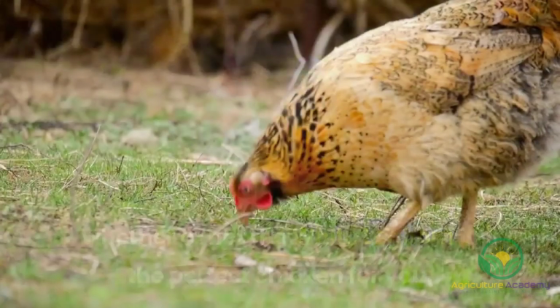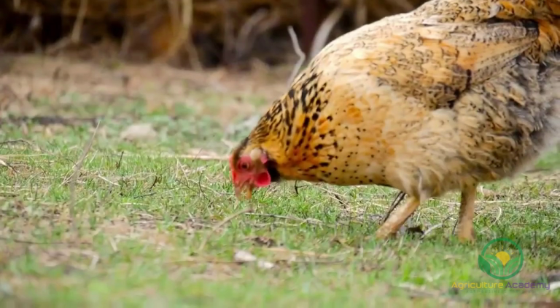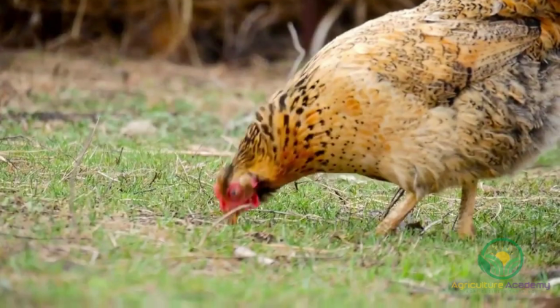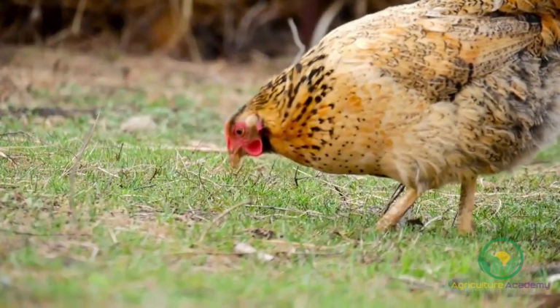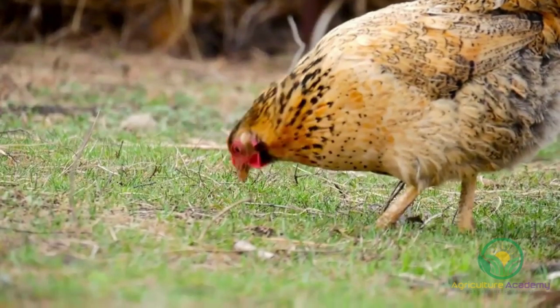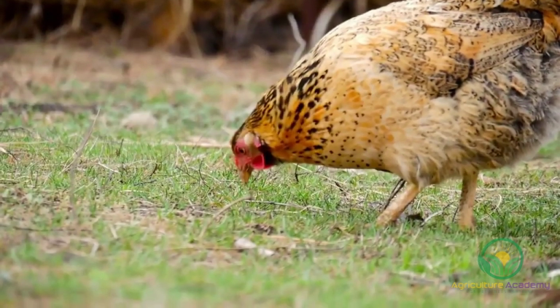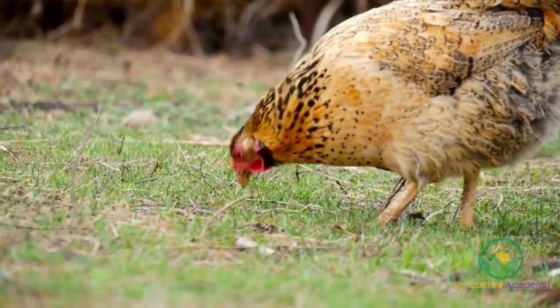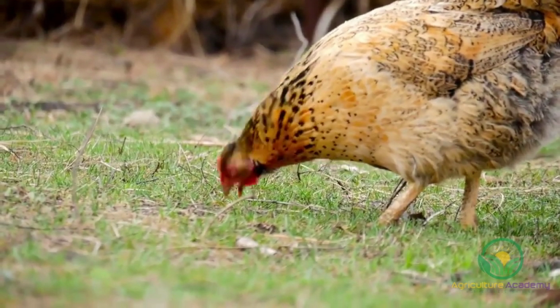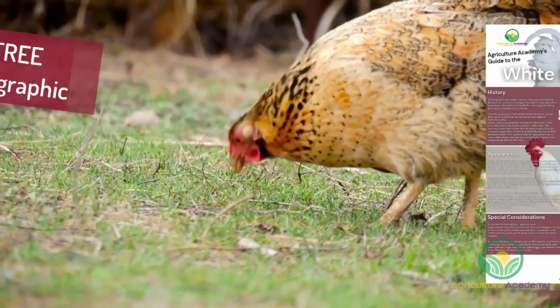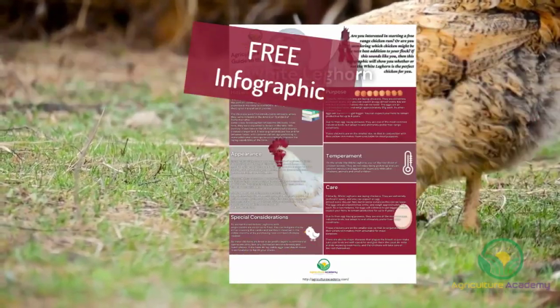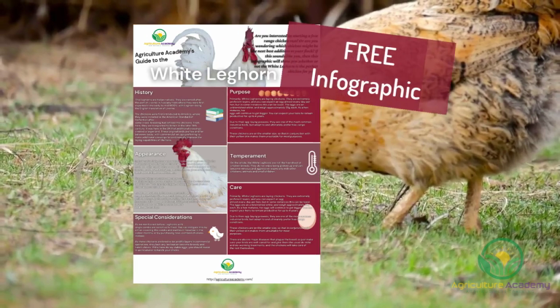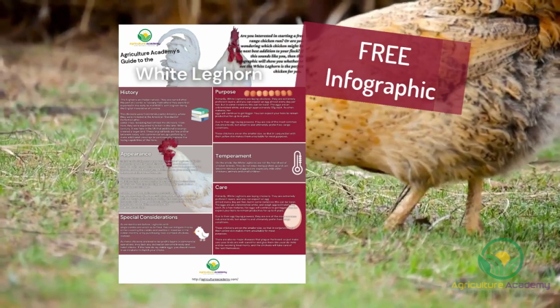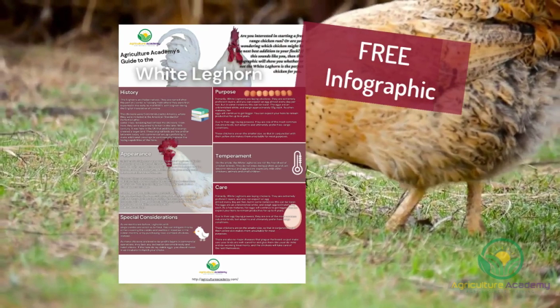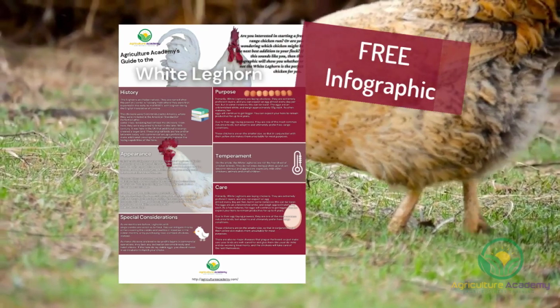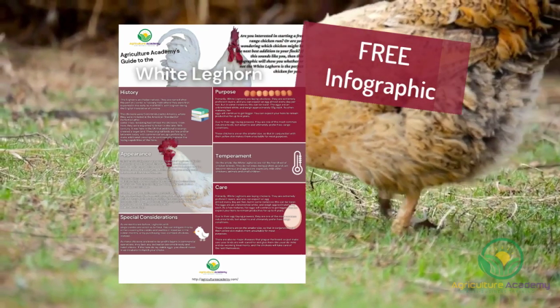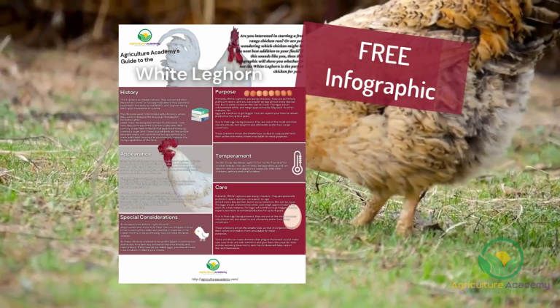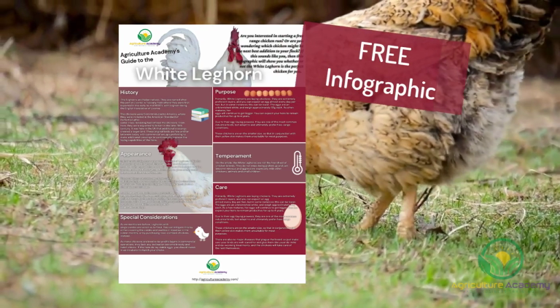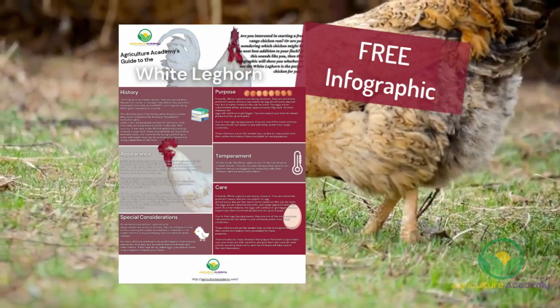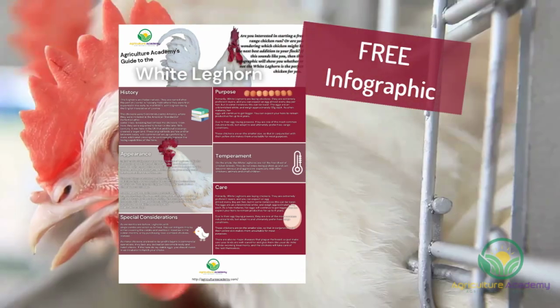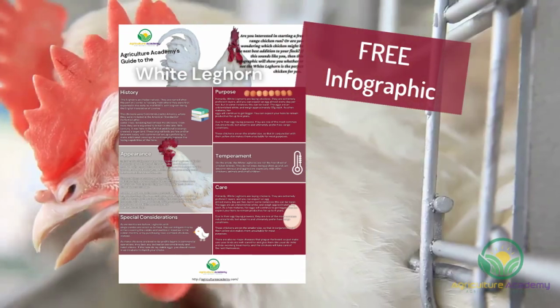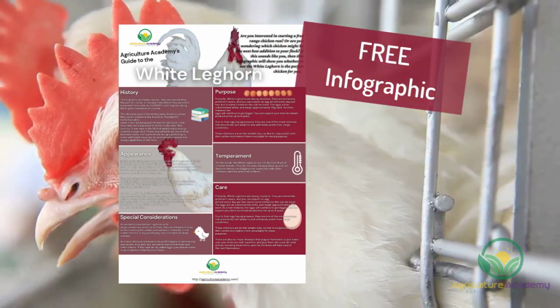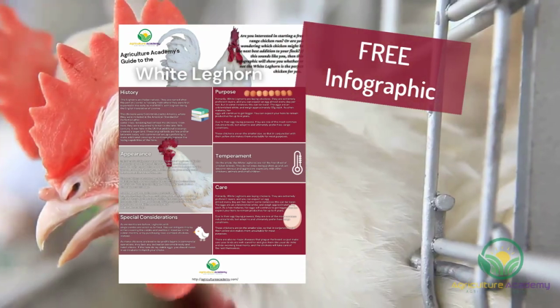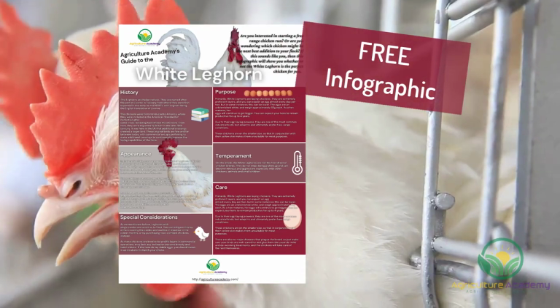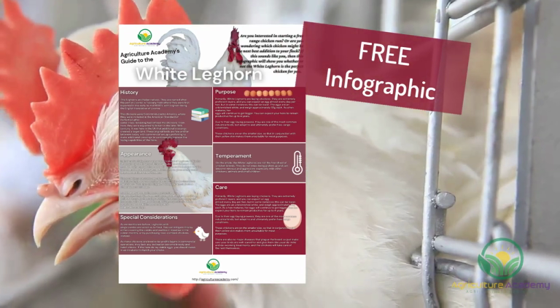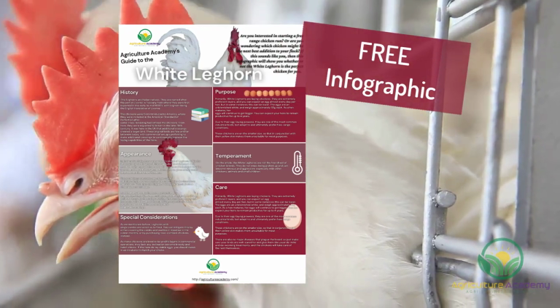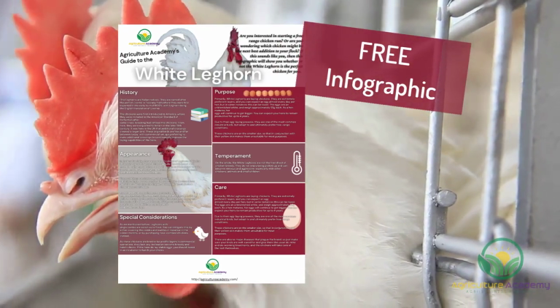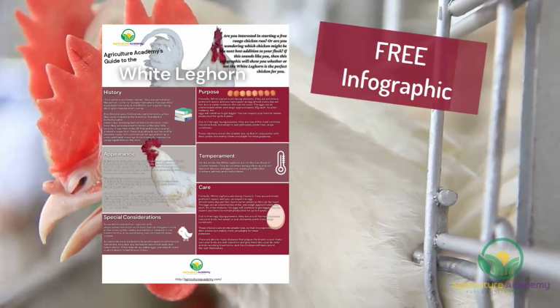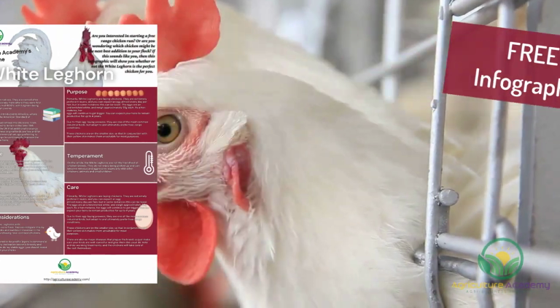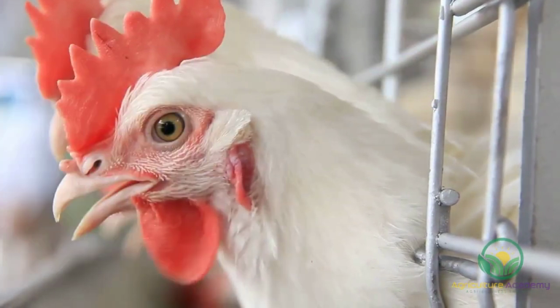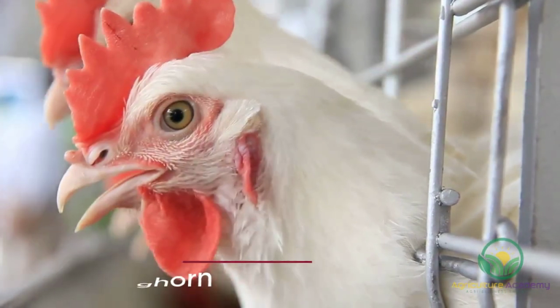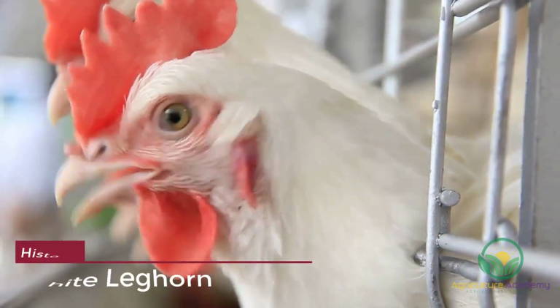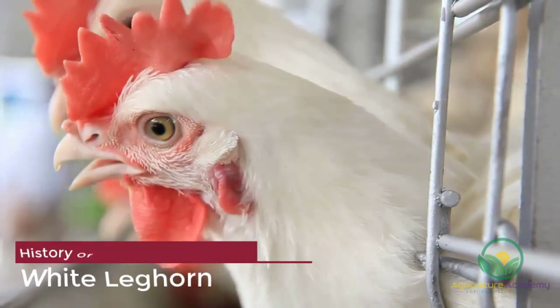Stick around until the end of the video for your copy of our infographic. With this in mind, let's get started with some history and background.